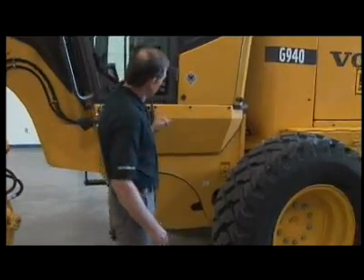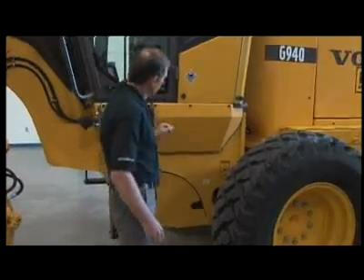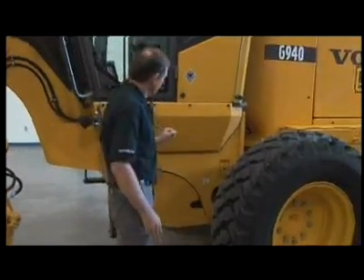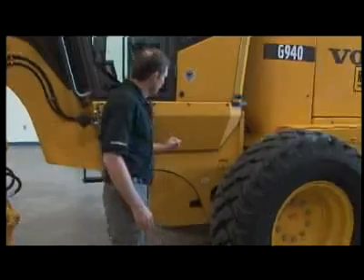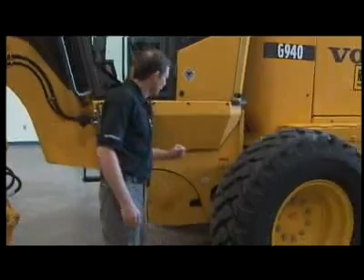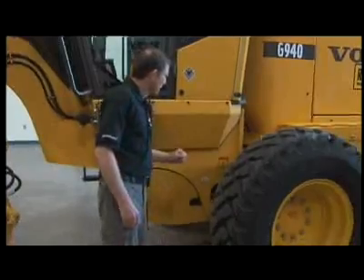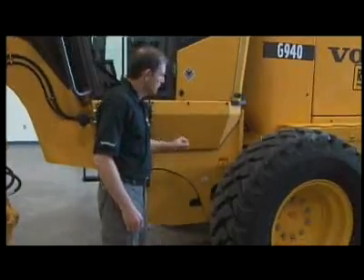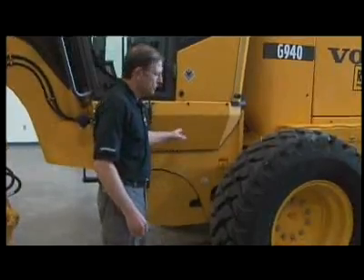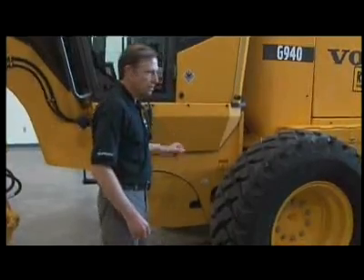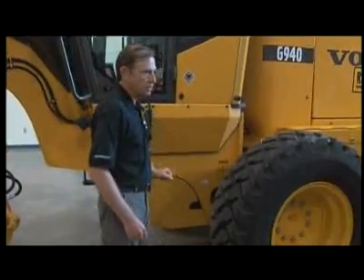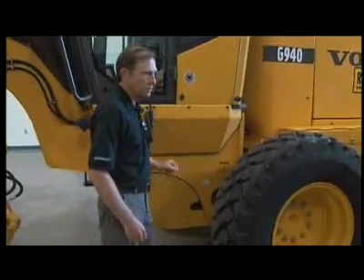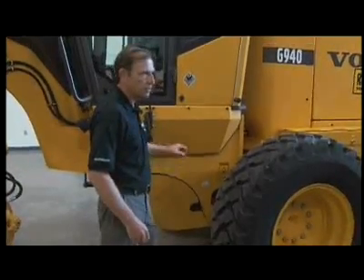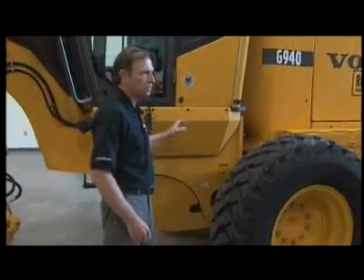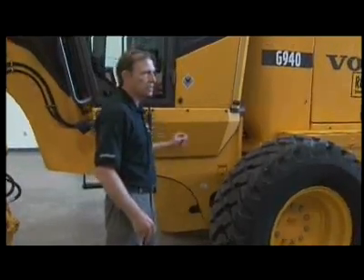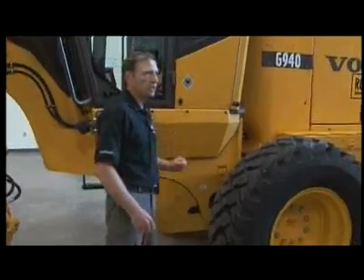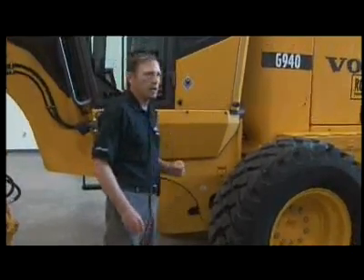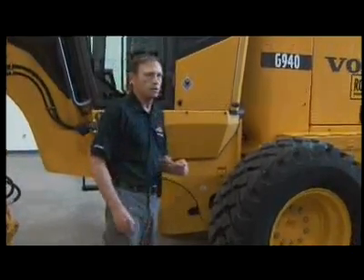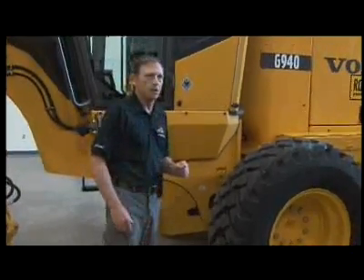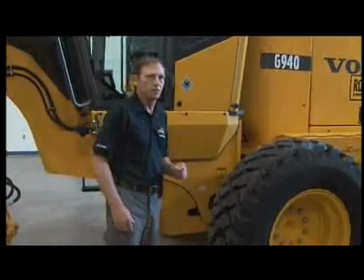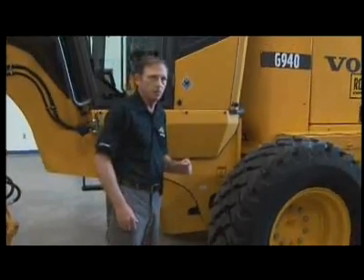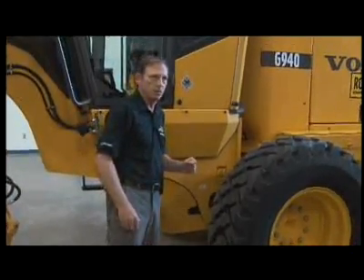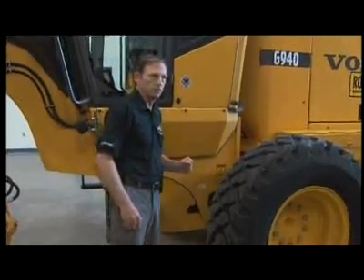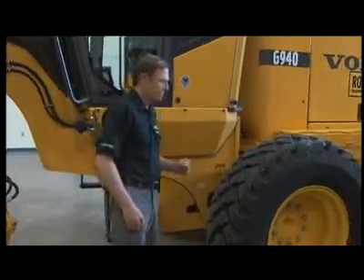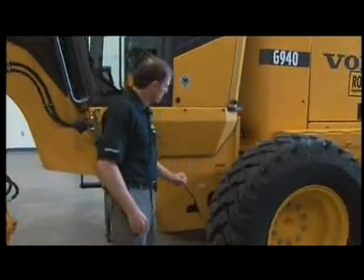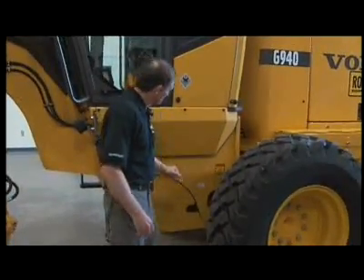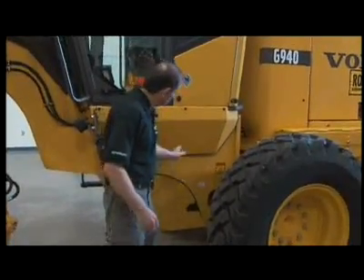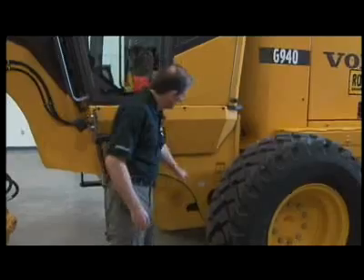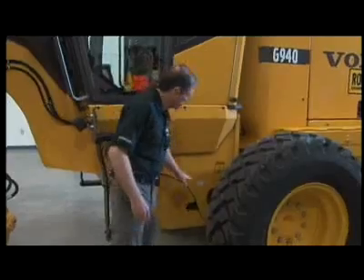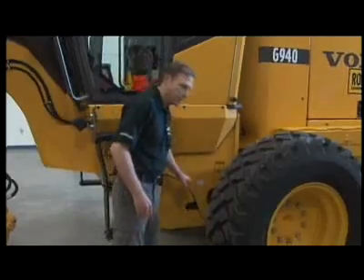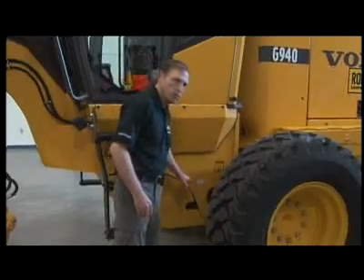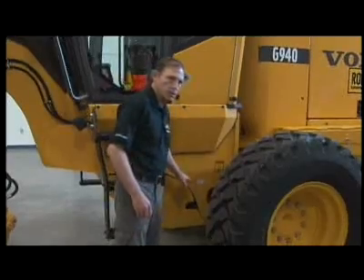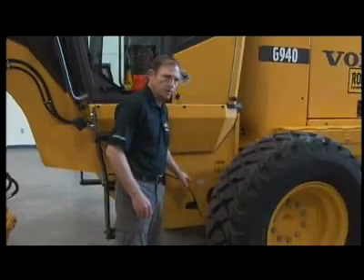On this particular manufacturer, the transmission is here and there's a sight glass to check the fluids in it, so I'll check the fluids here.